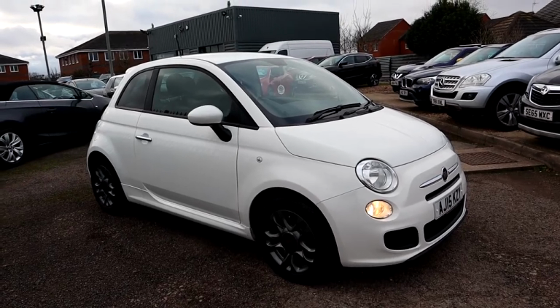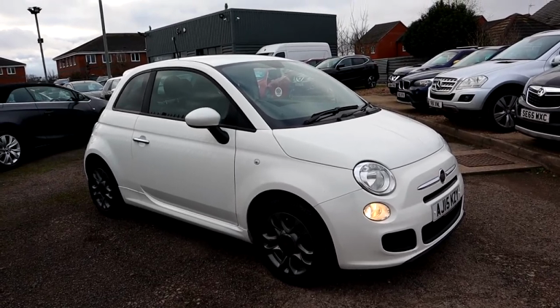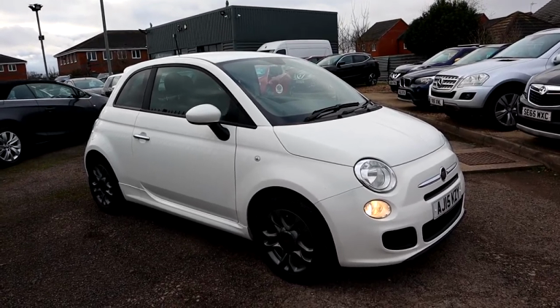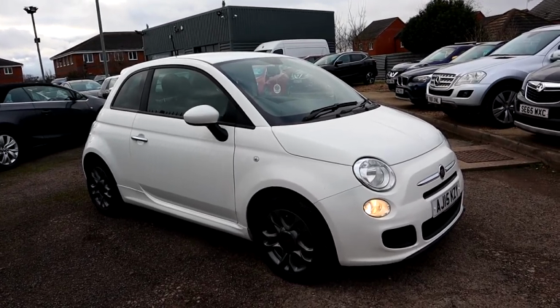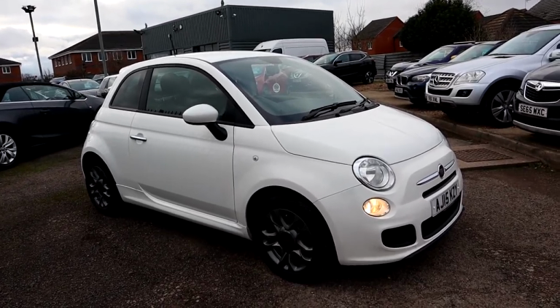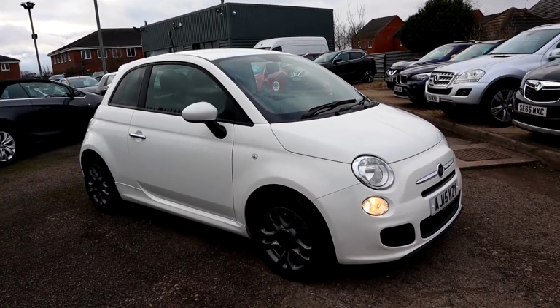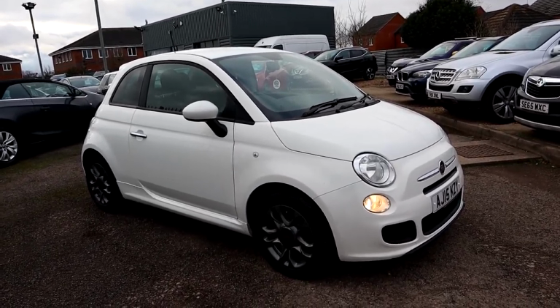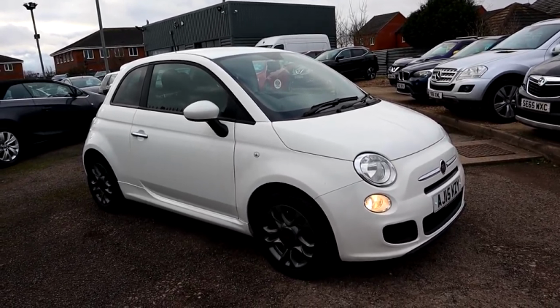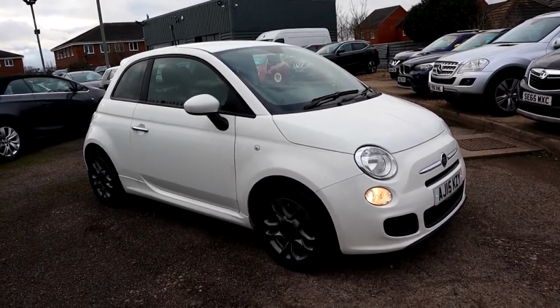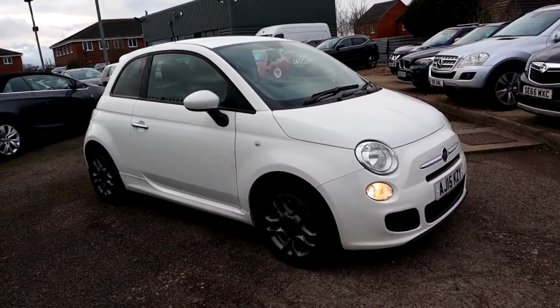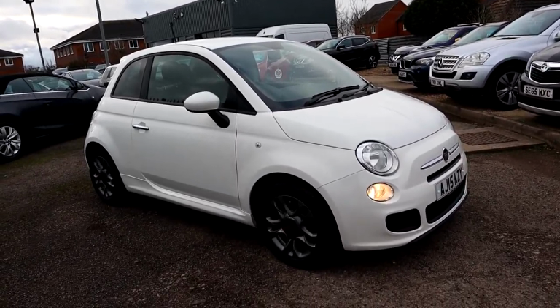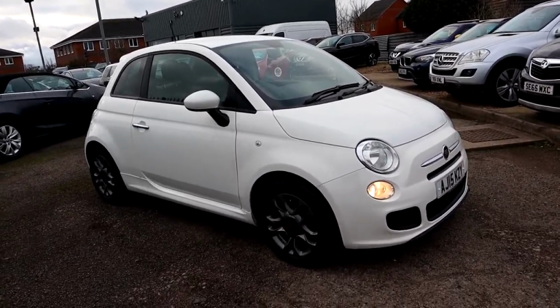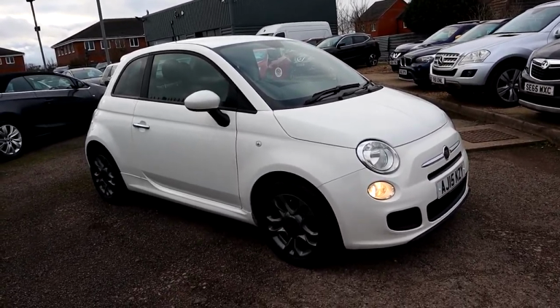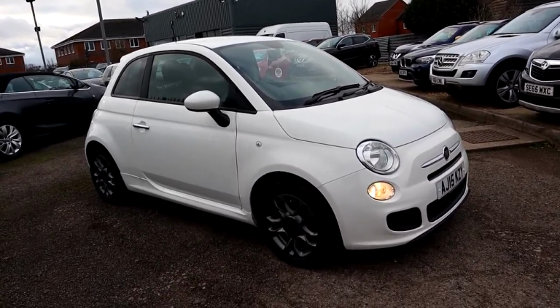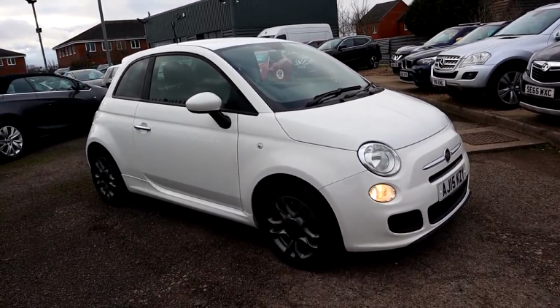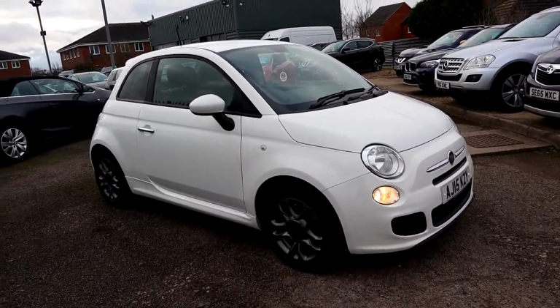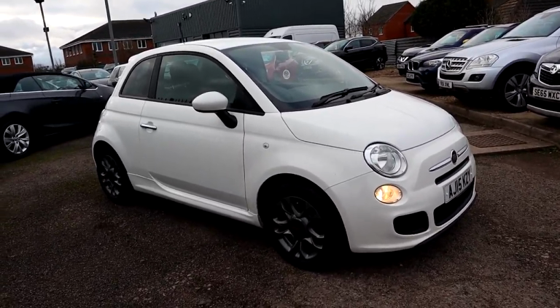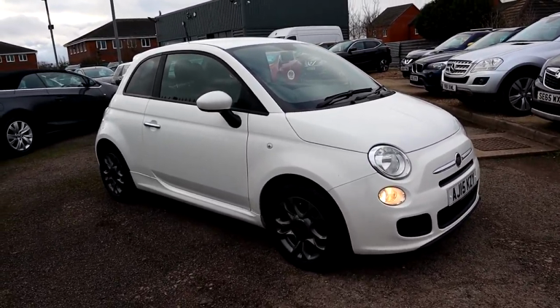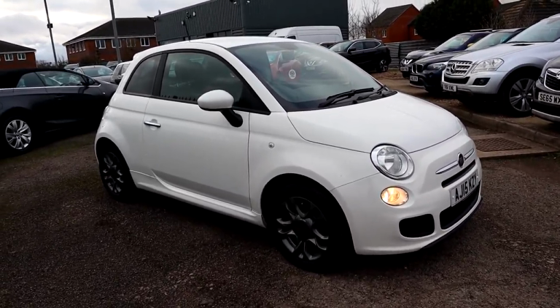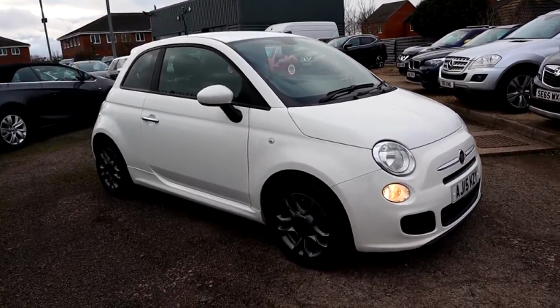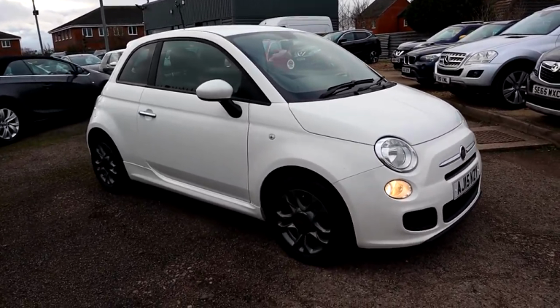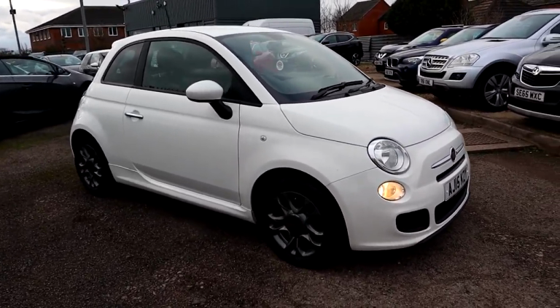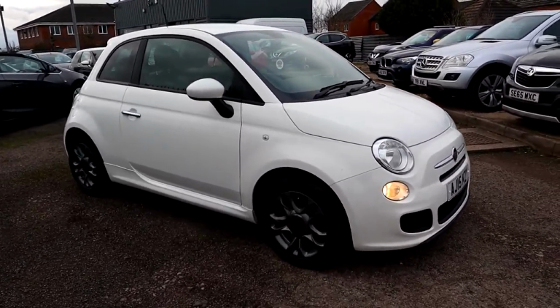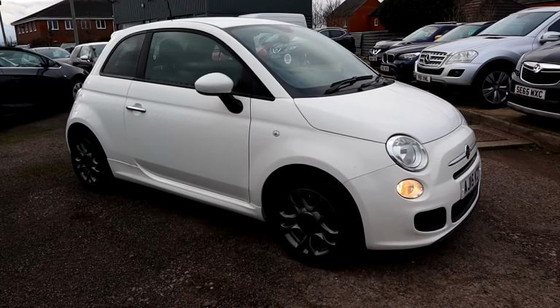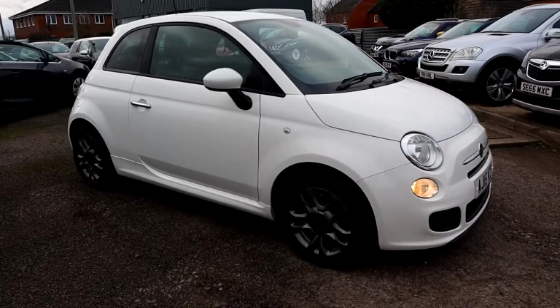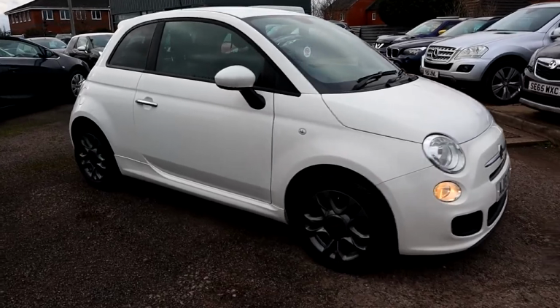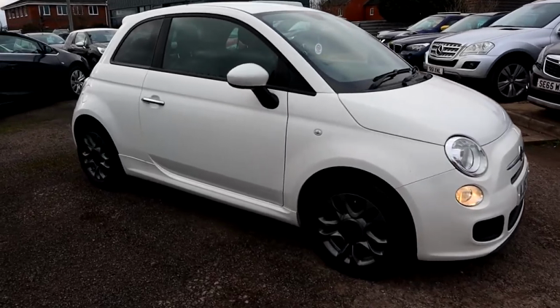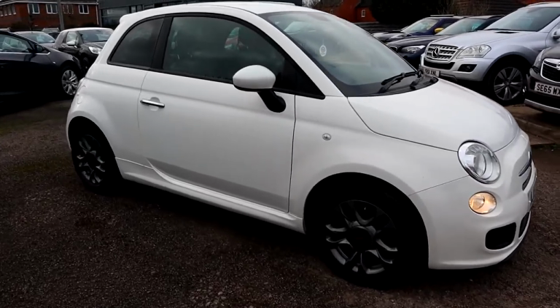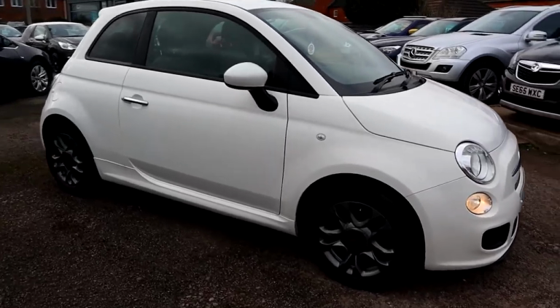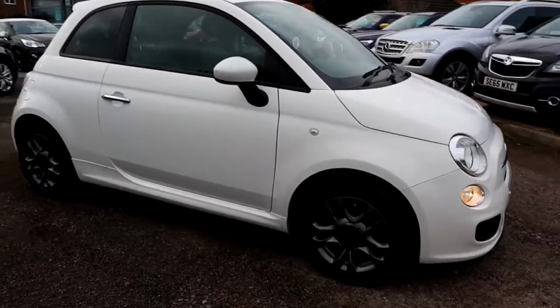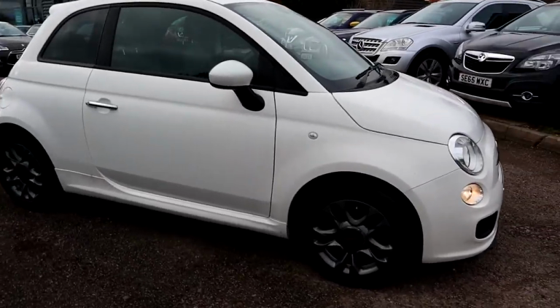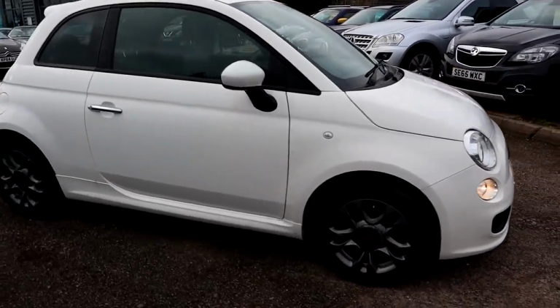Welcome to Country Car, my name's Tom. We have a very rare car for you today — a gorgeous Fiat 500.